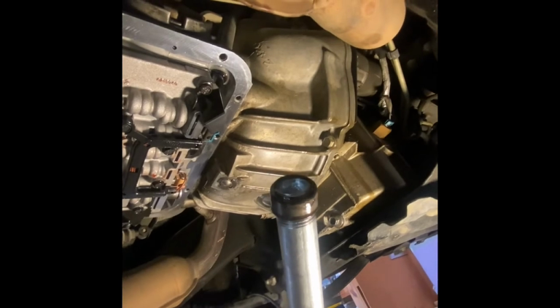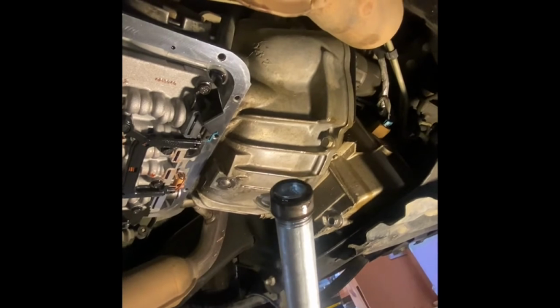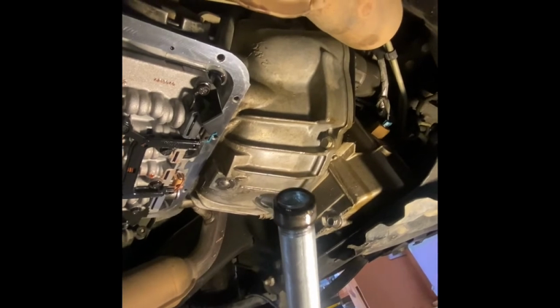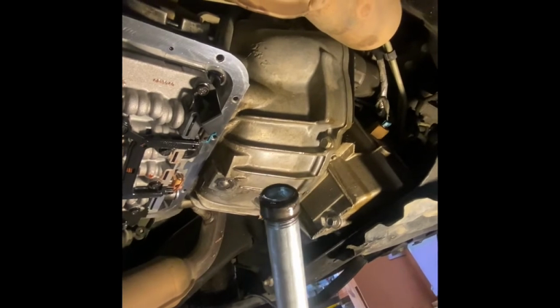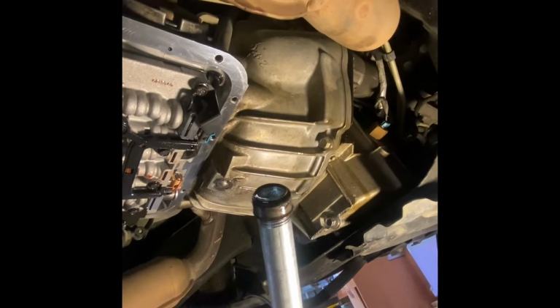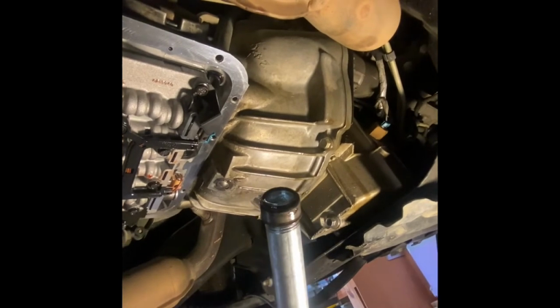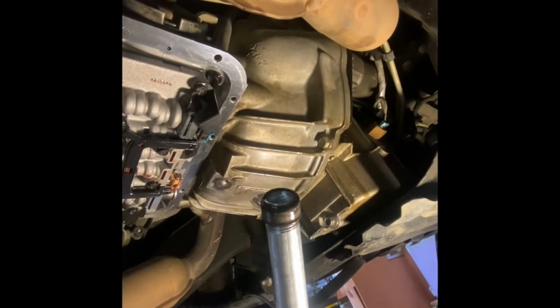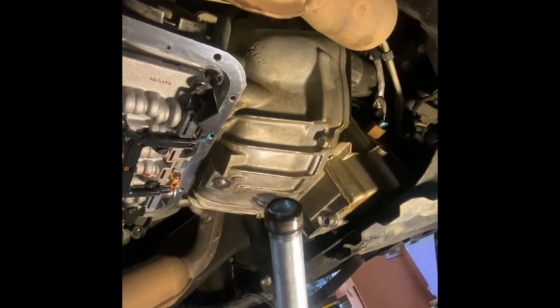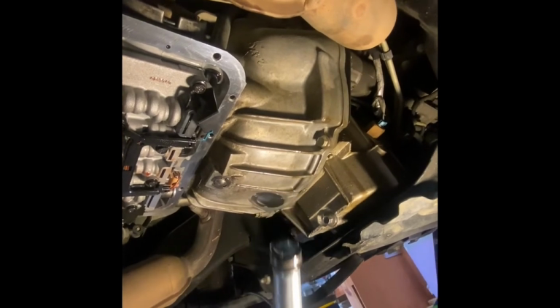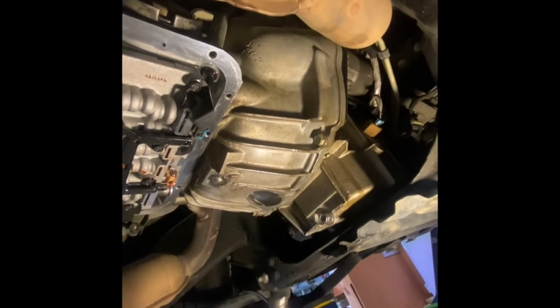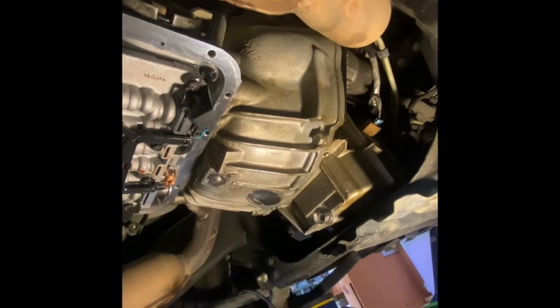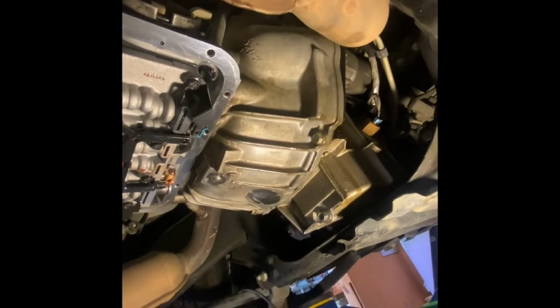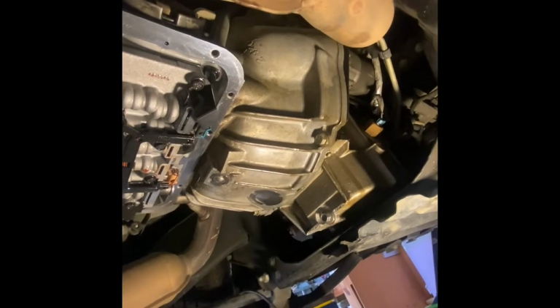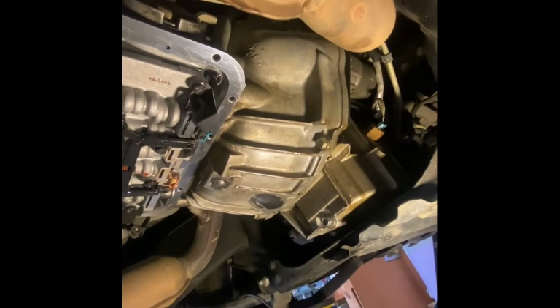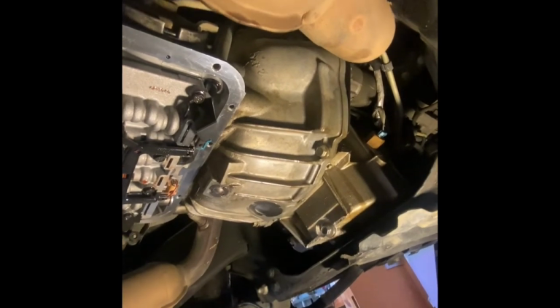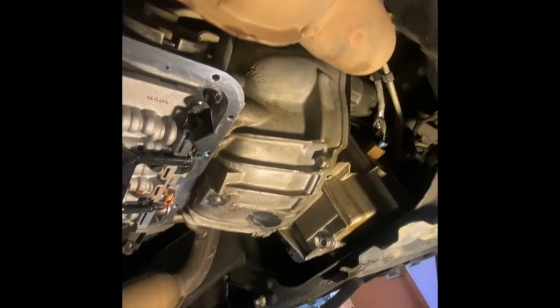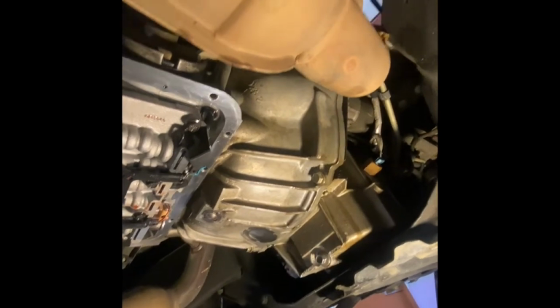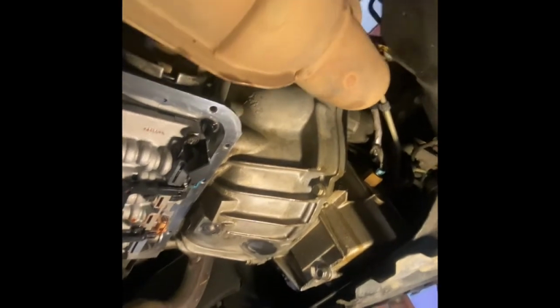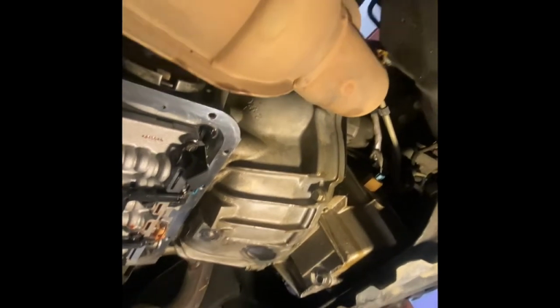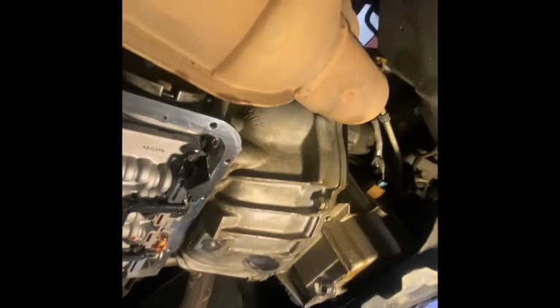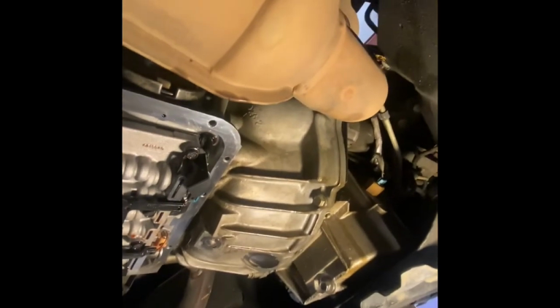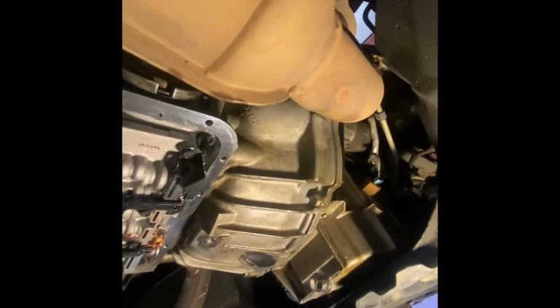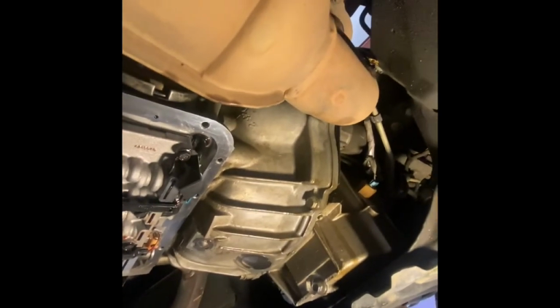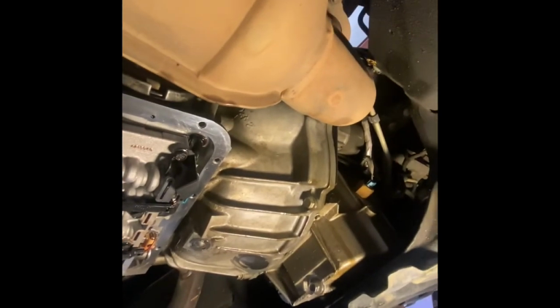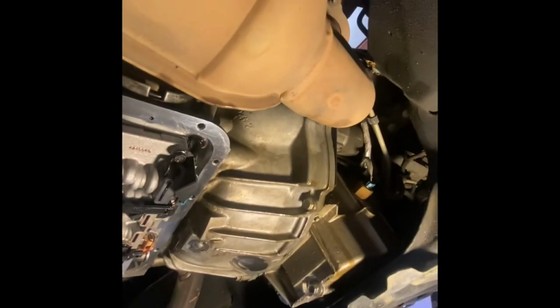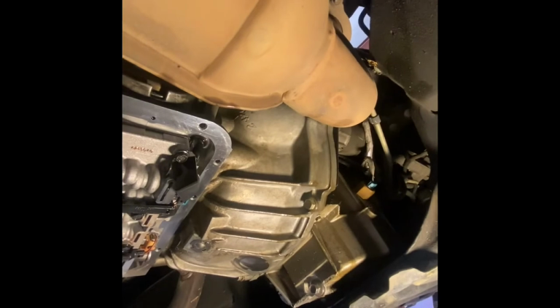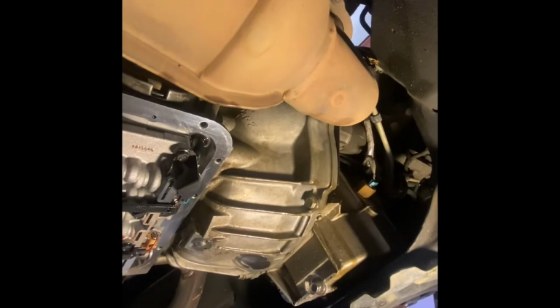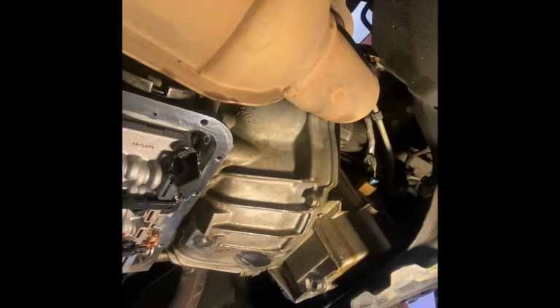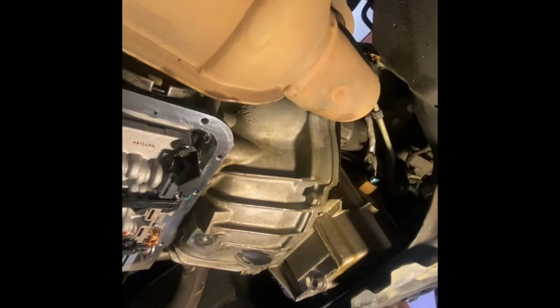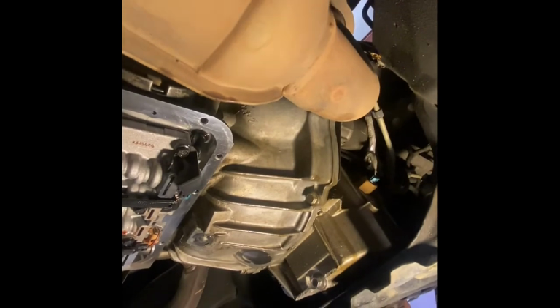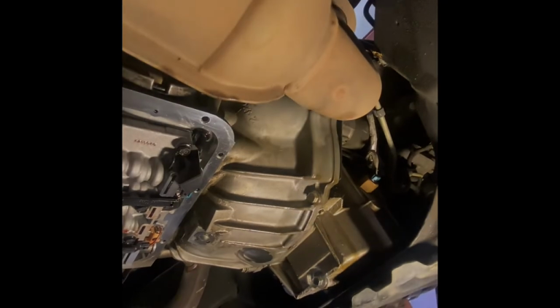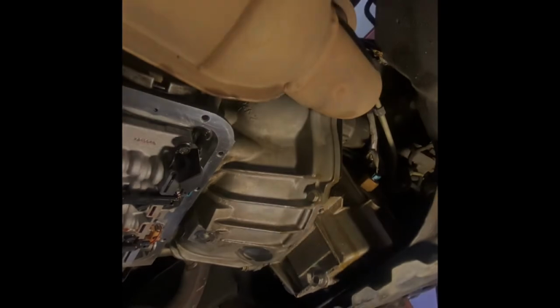And just reset that seal with a socket, and off you go. You're welcome. See ya.